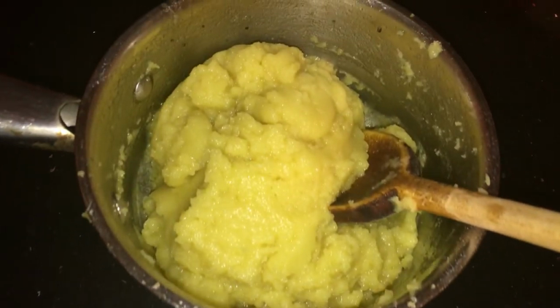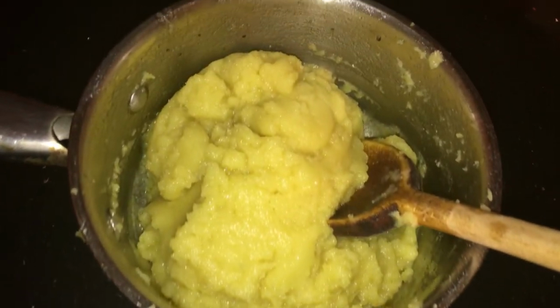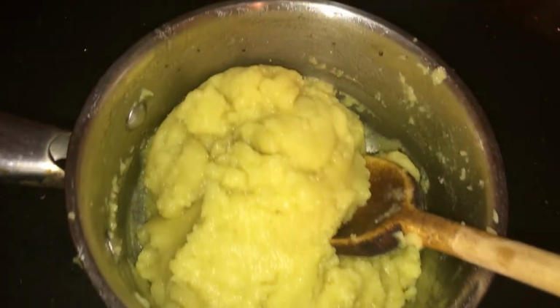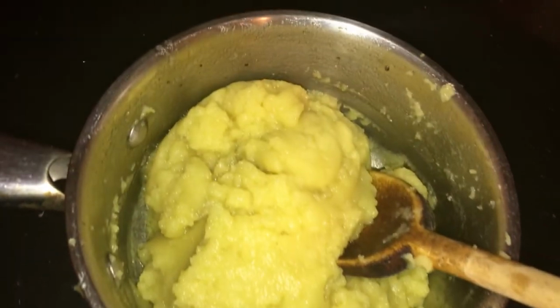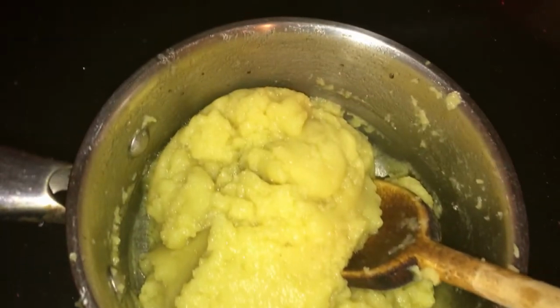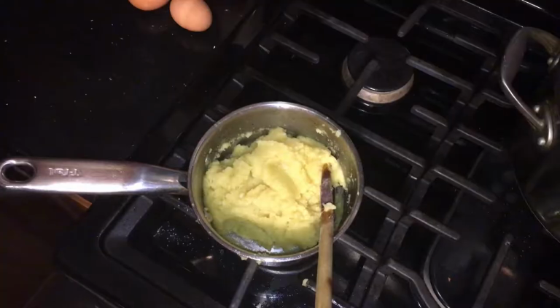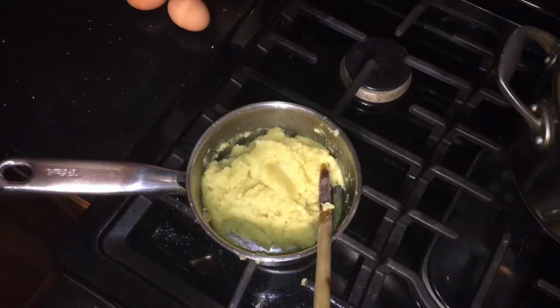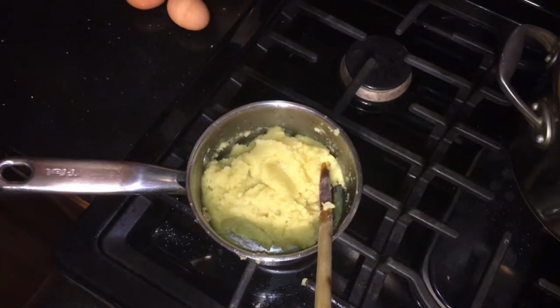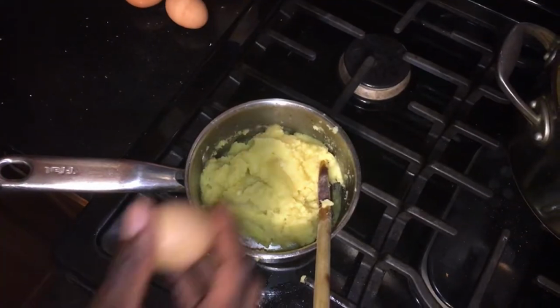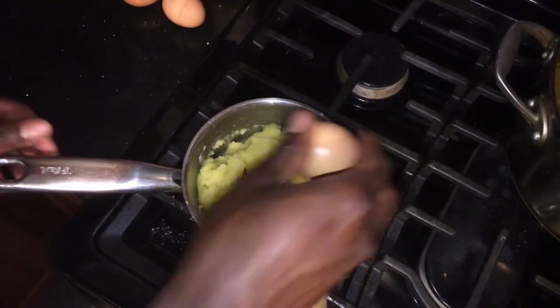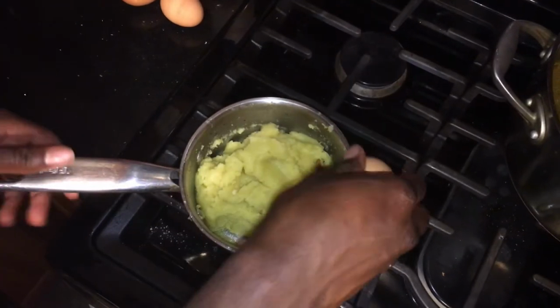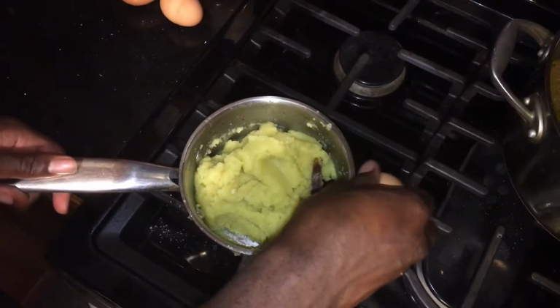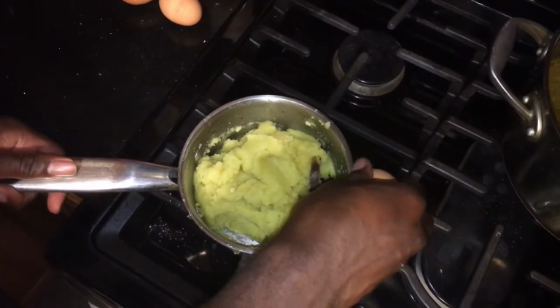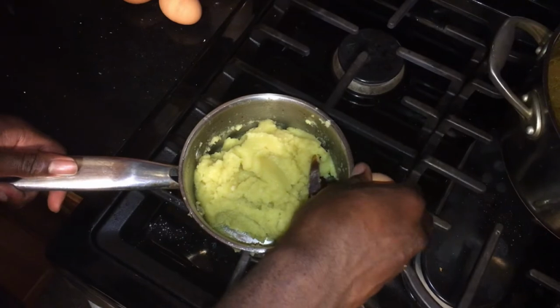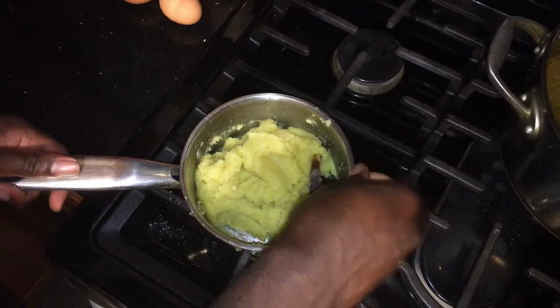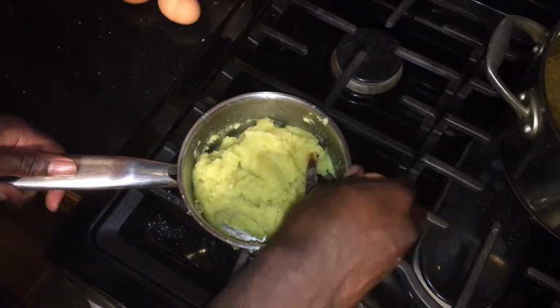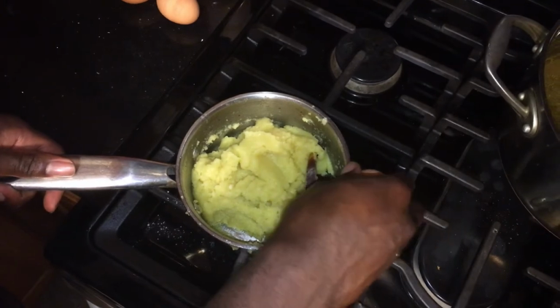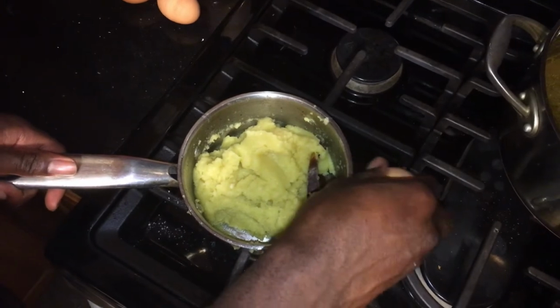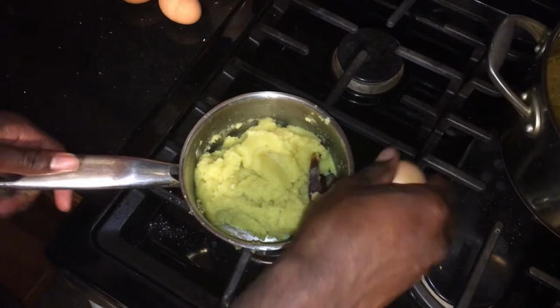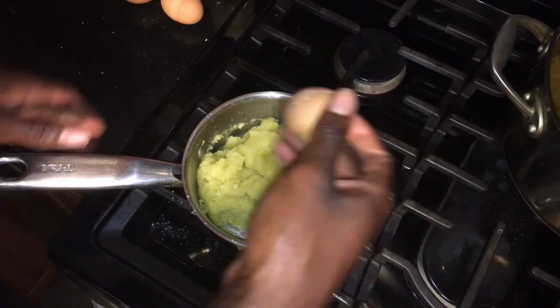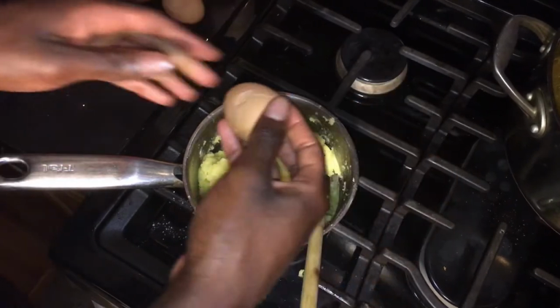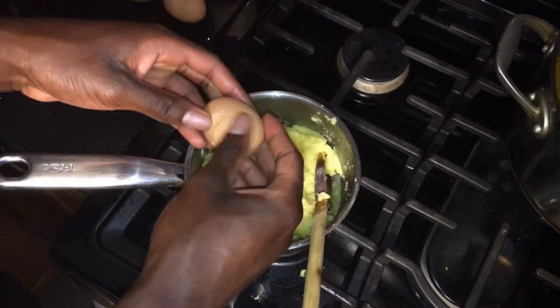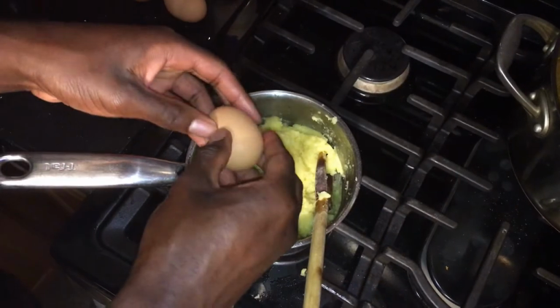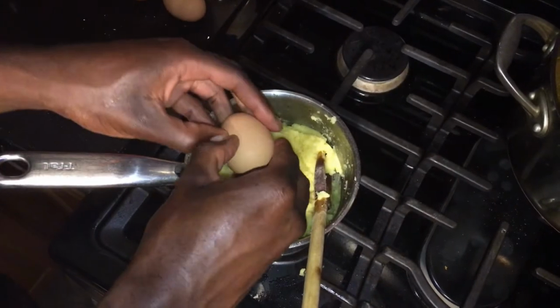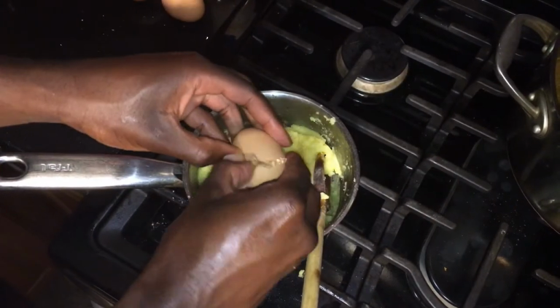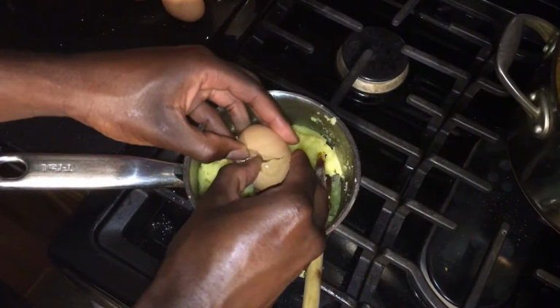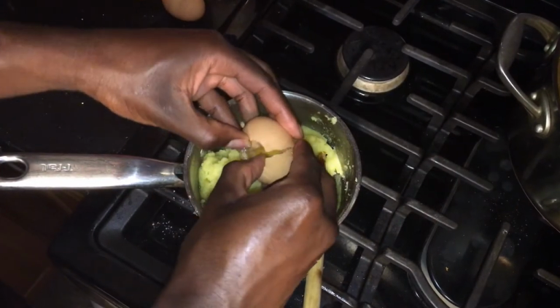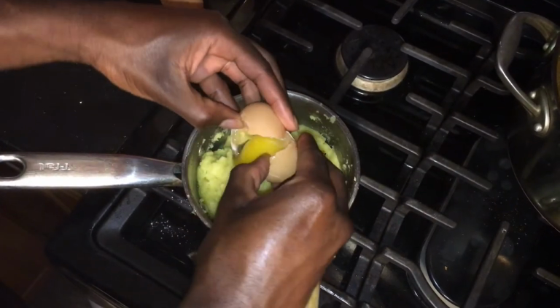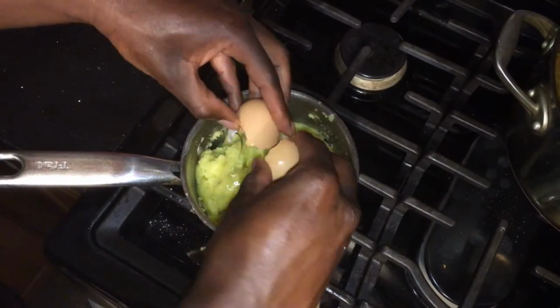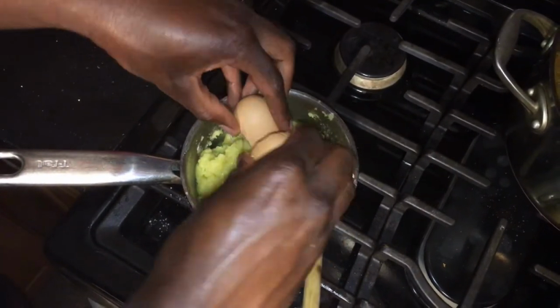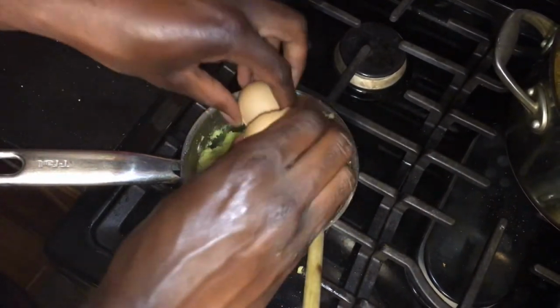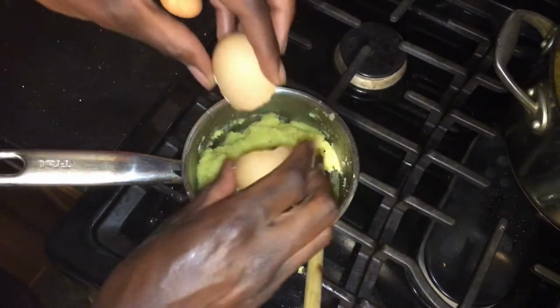When the dough is warm but not hot, add 4 eggs one at a time, stirring after each addition.